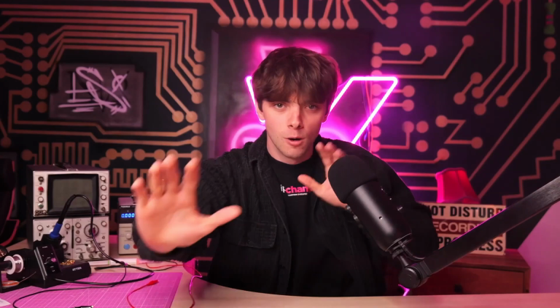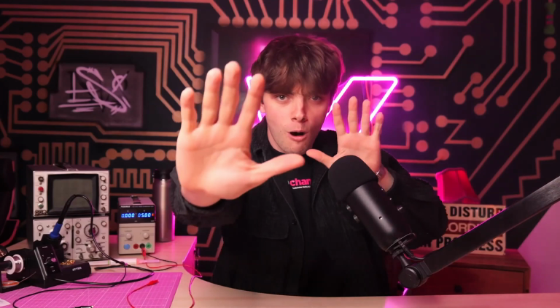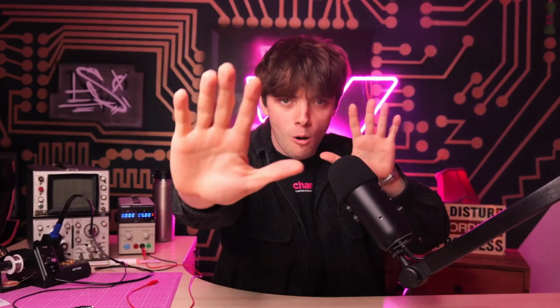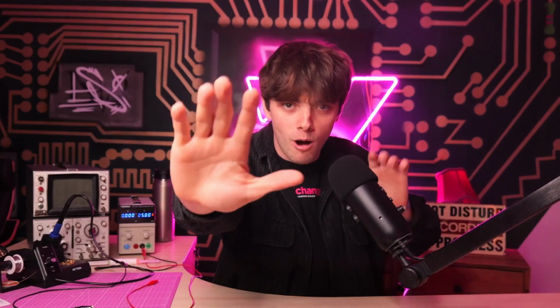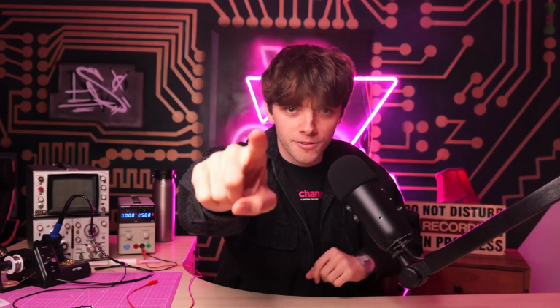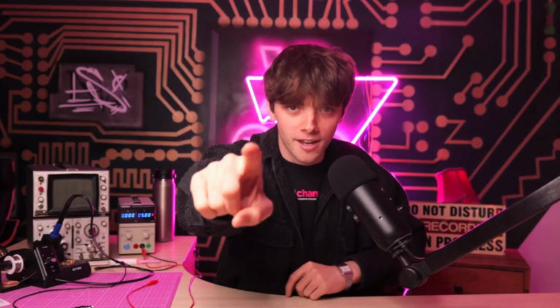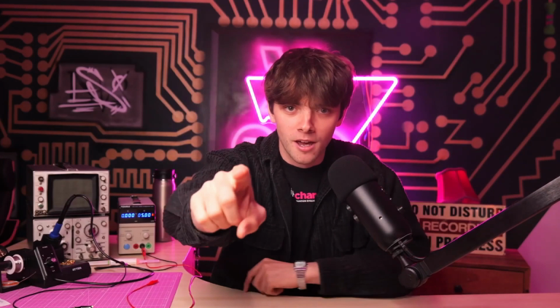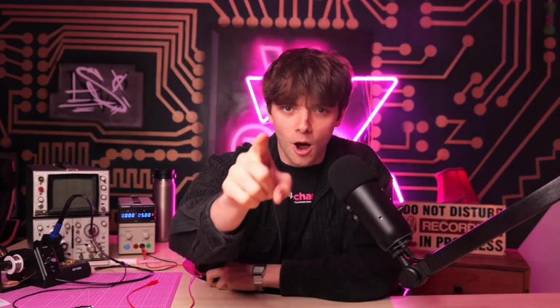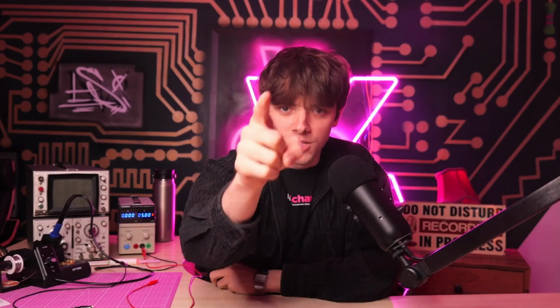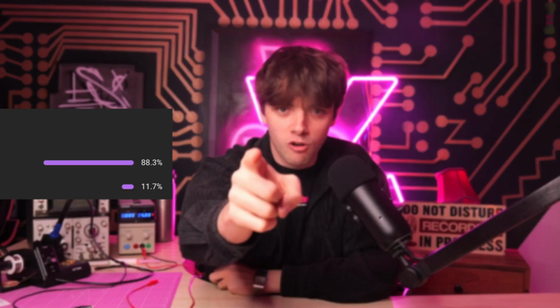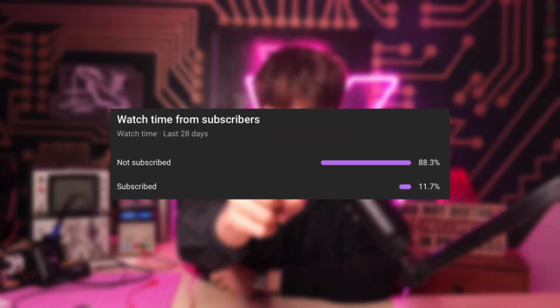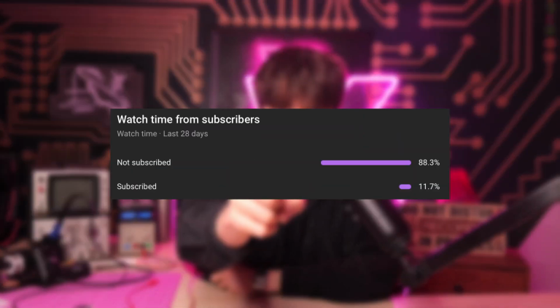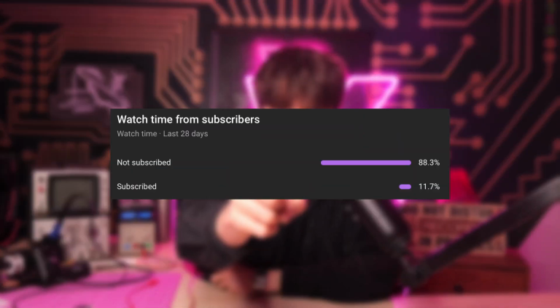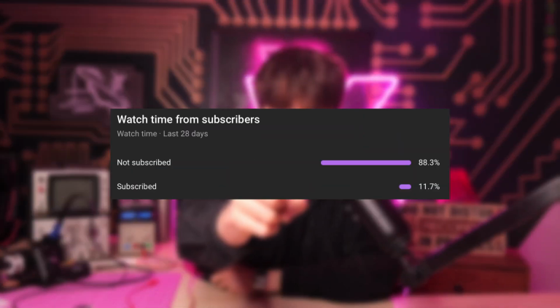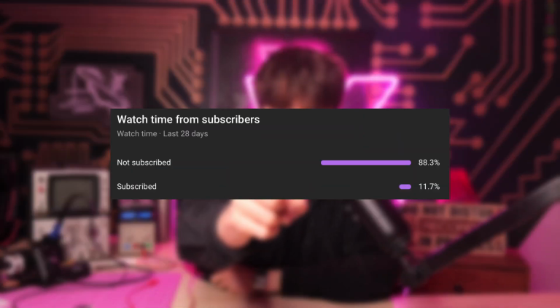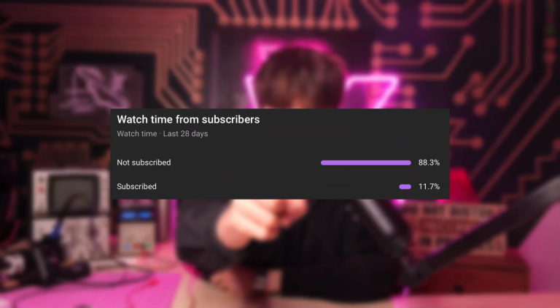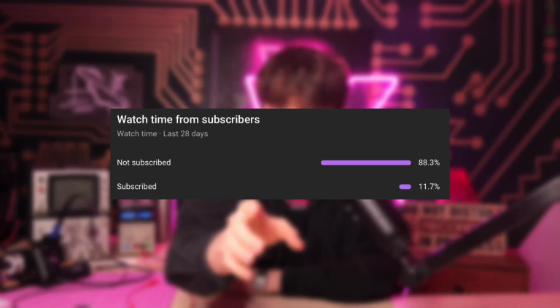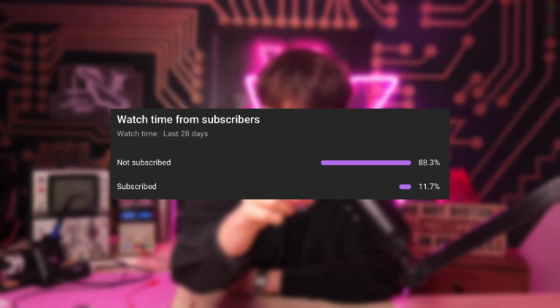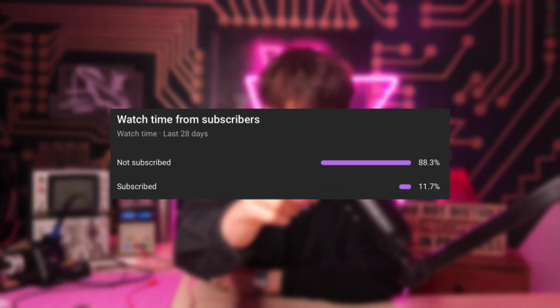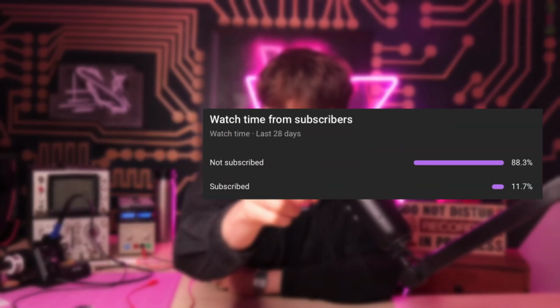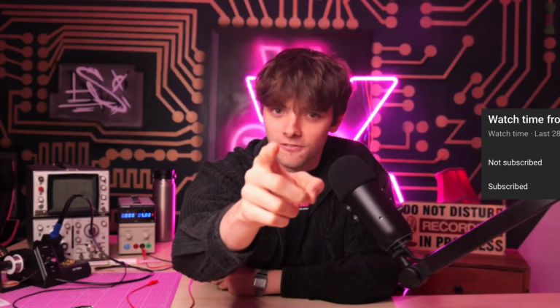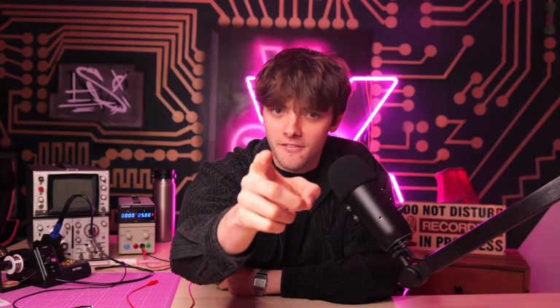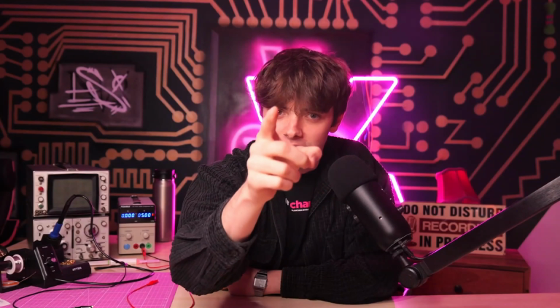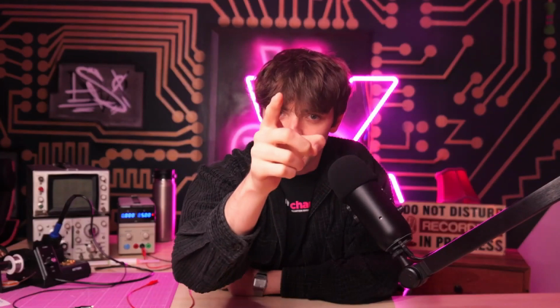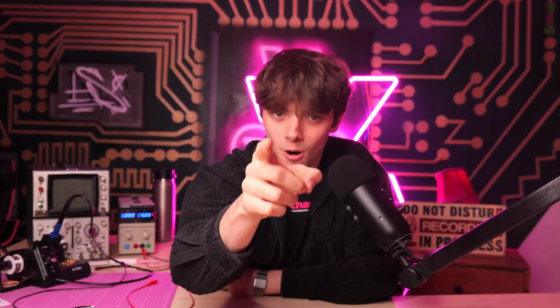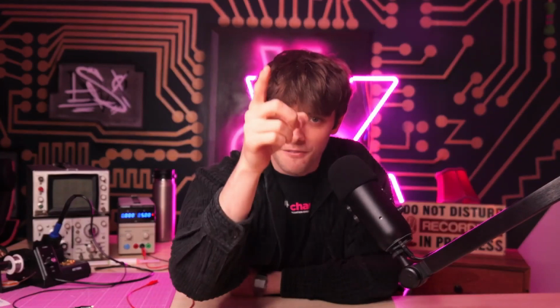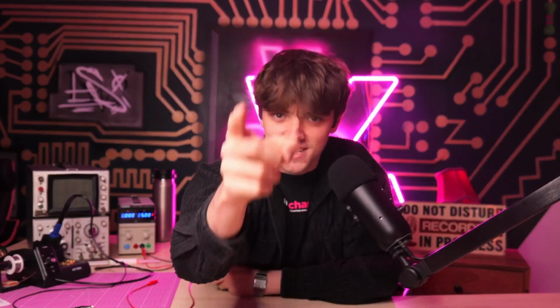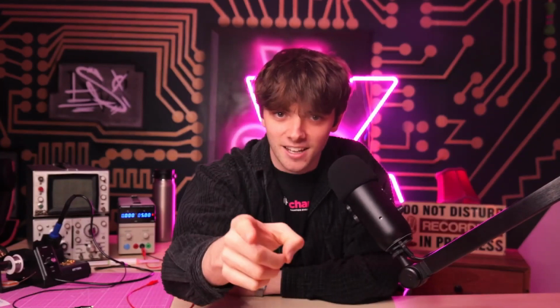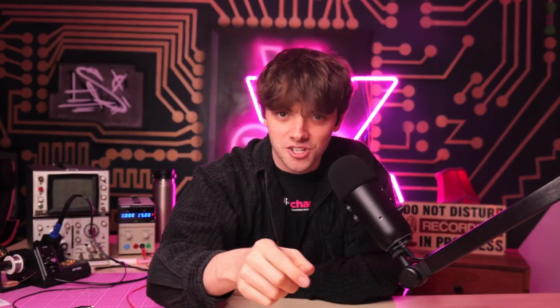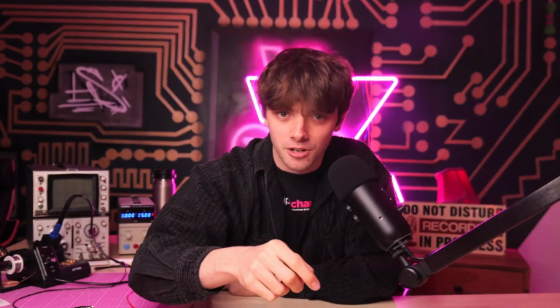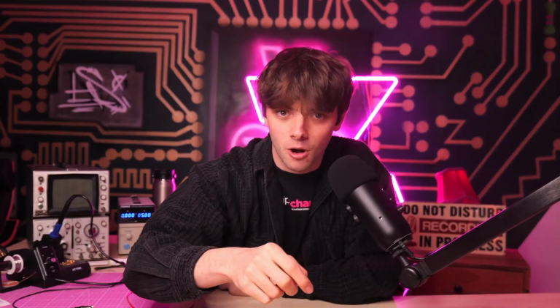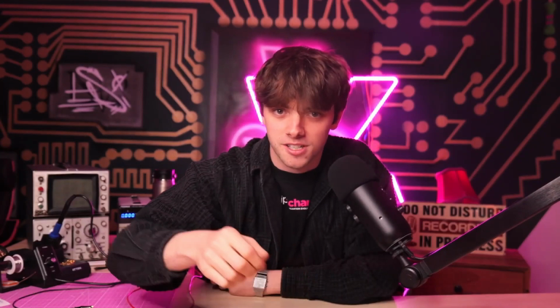Only 12% of you are subscribed. Do yourself a favor and subscribe for daily engineering content.